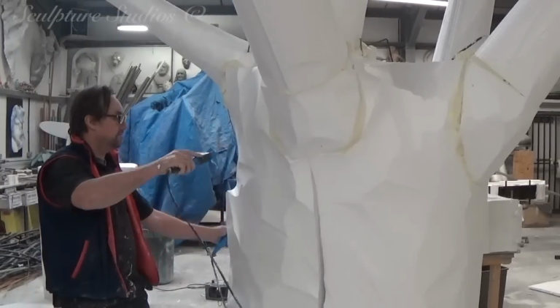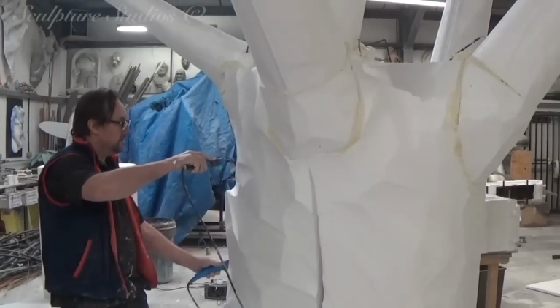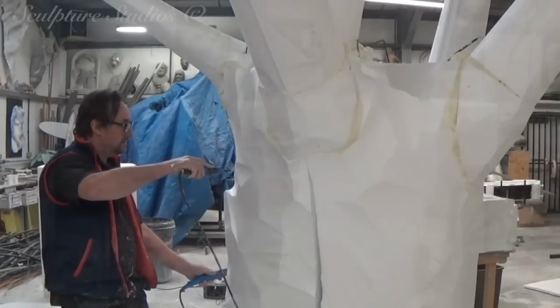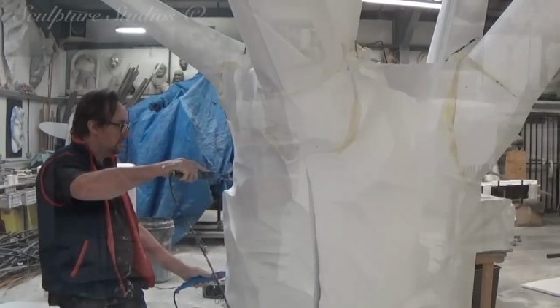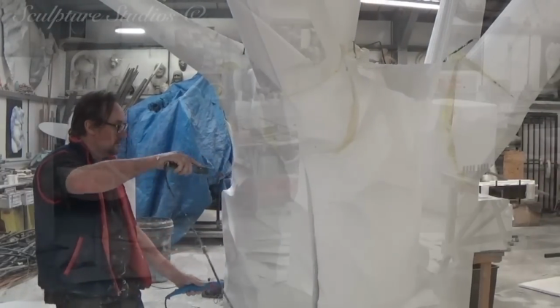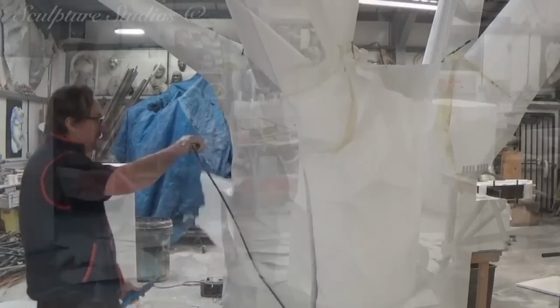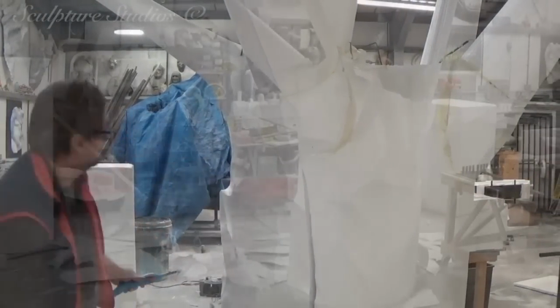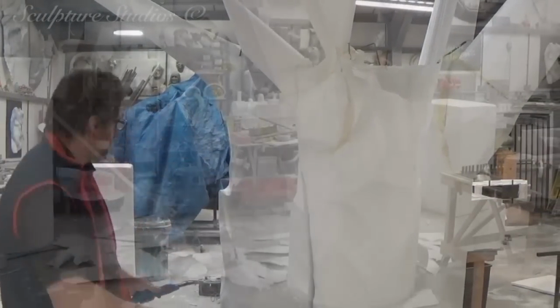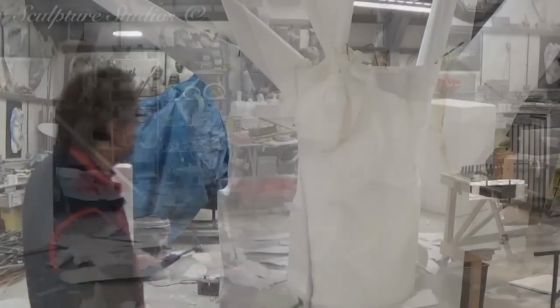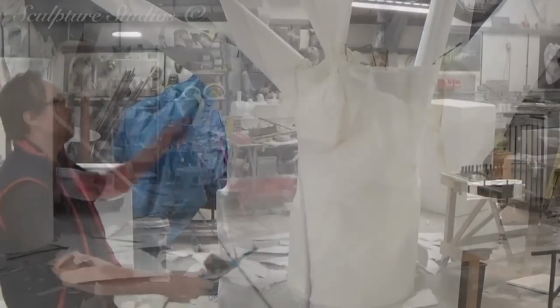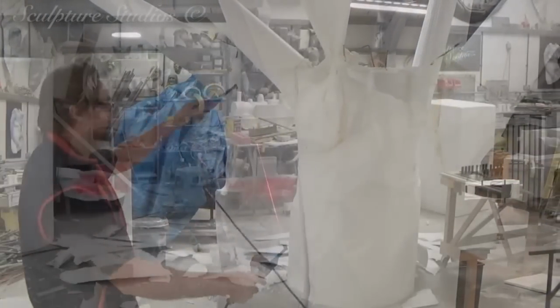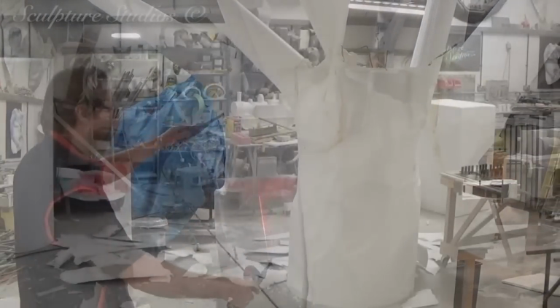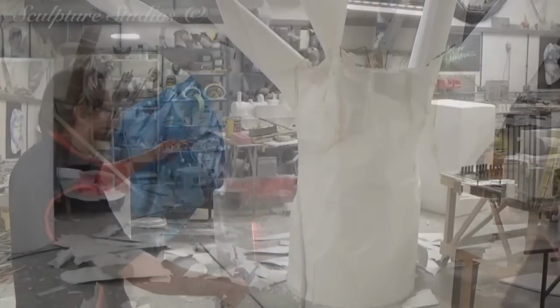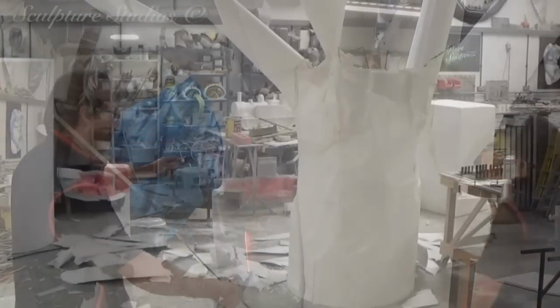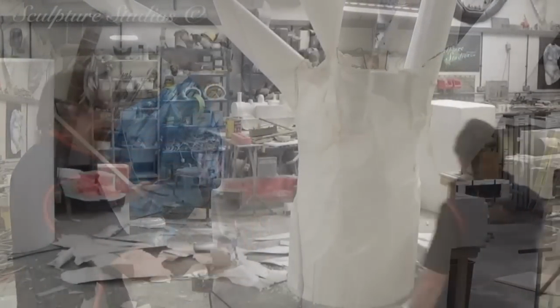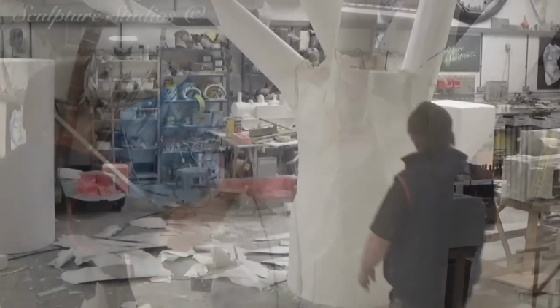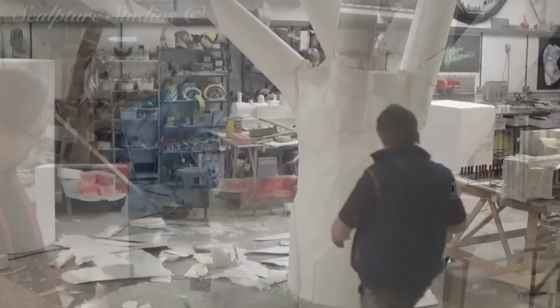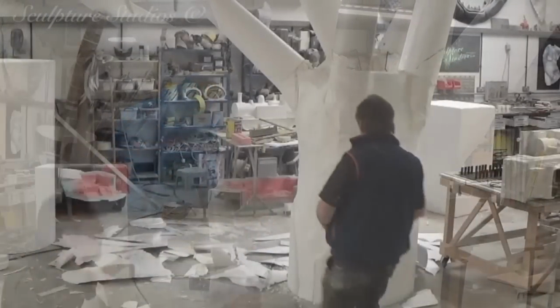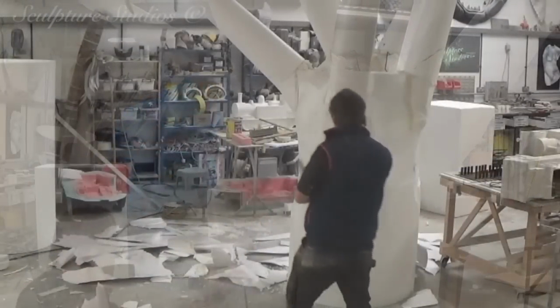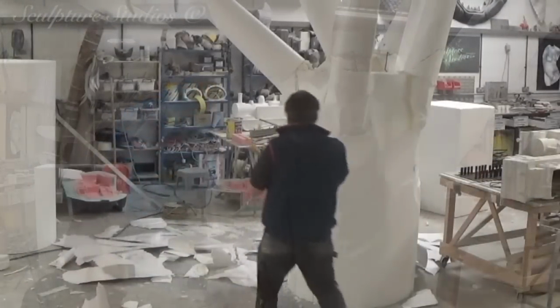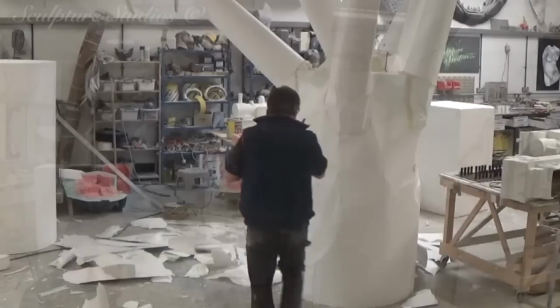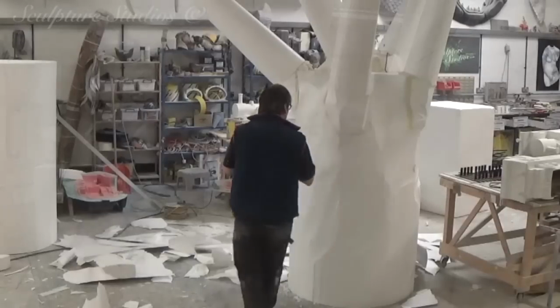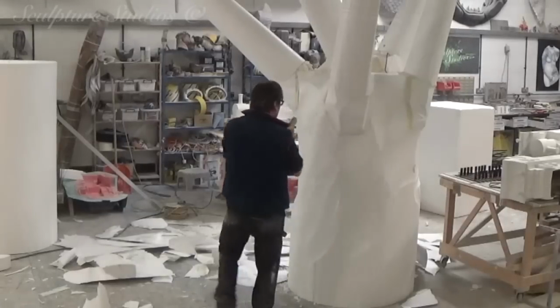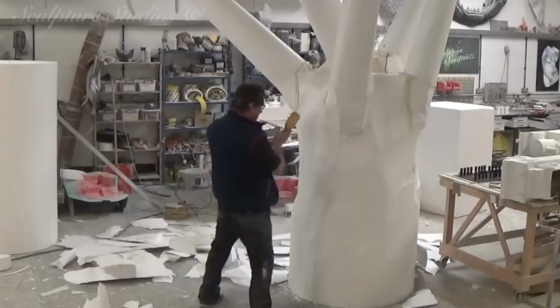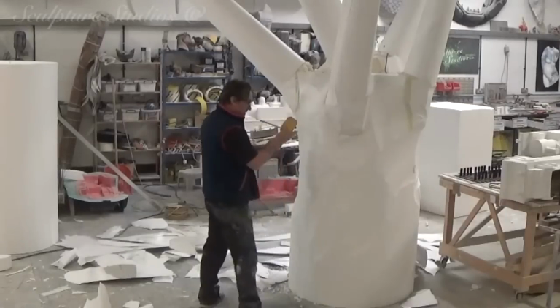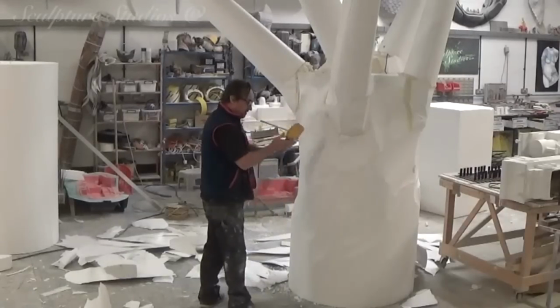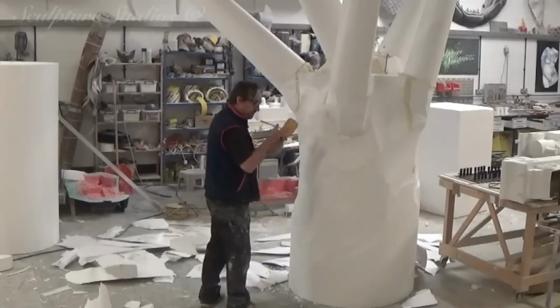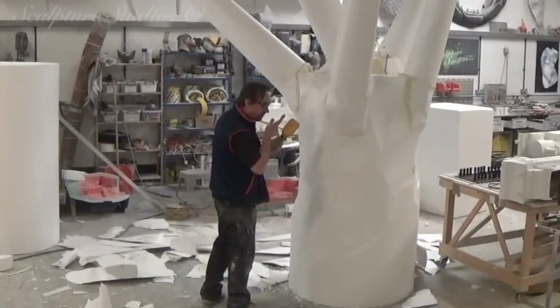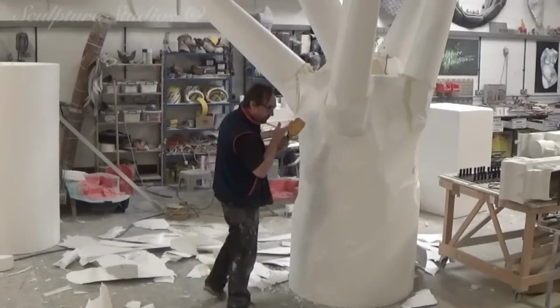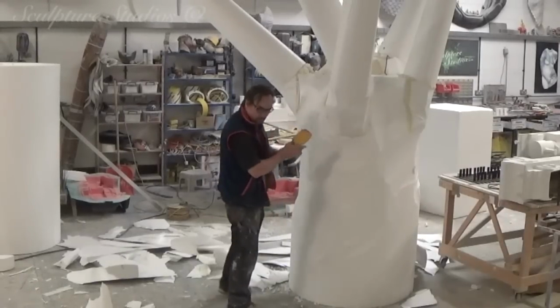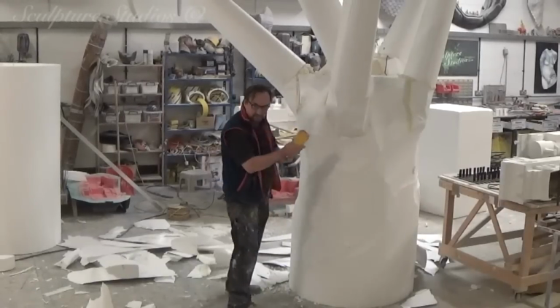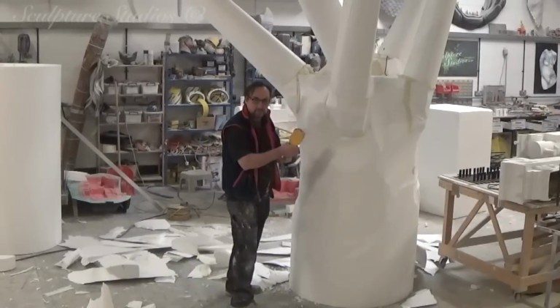He takes away what he needs to, to create the right organic feel. With the hot wiring done, he uses nail brushes and begins carving.